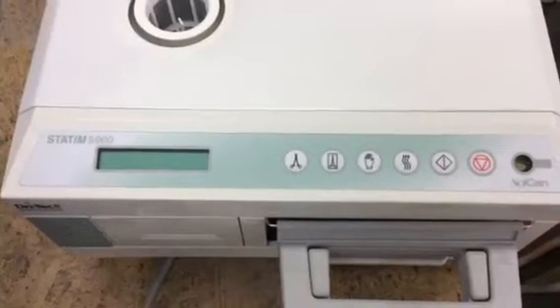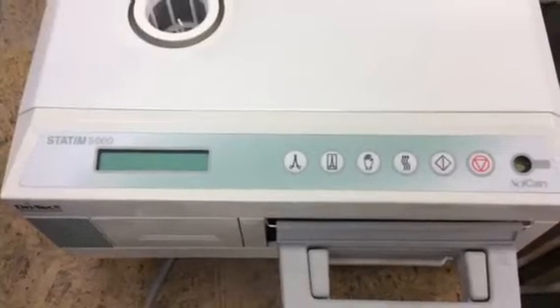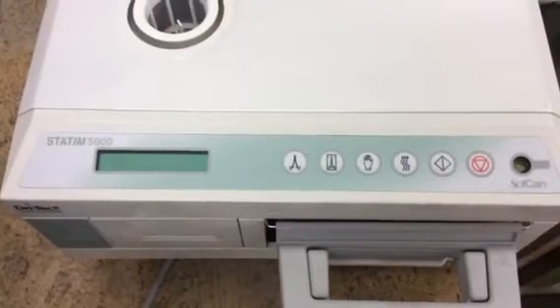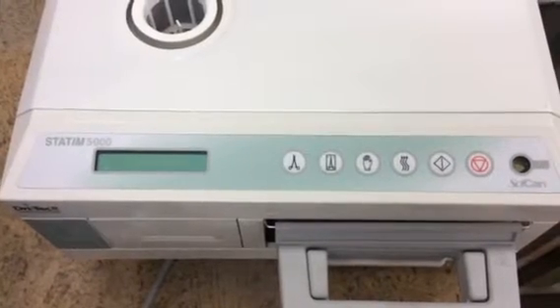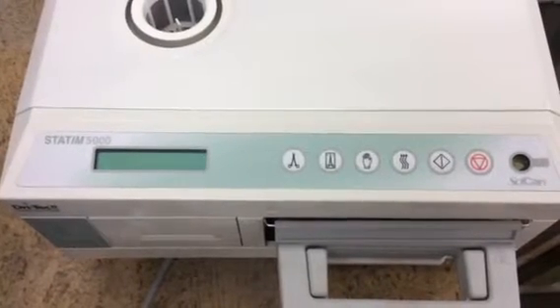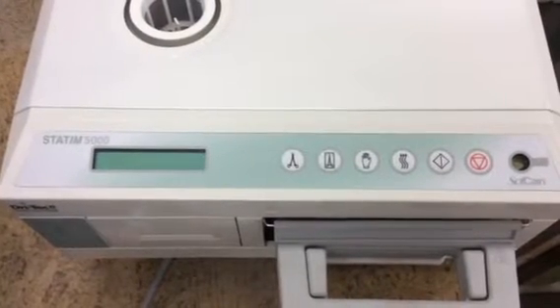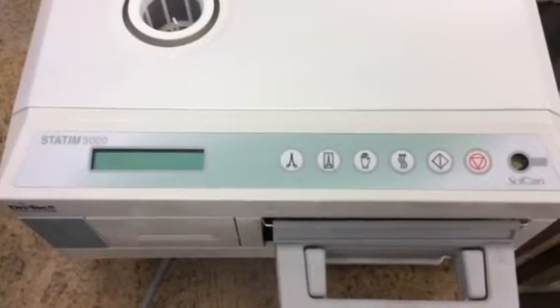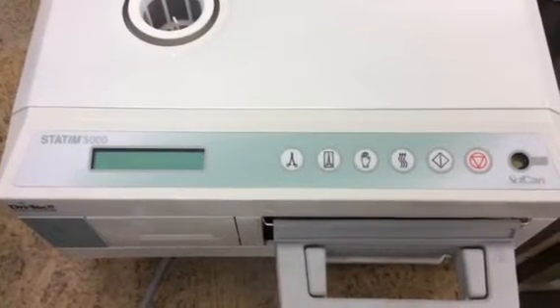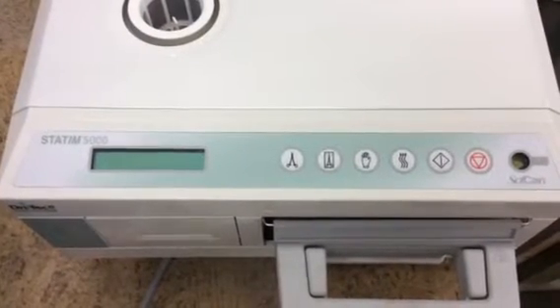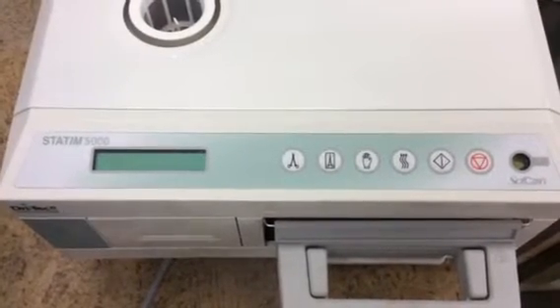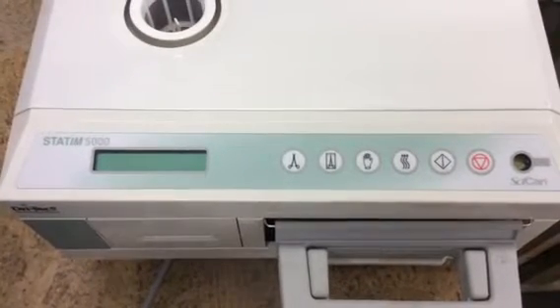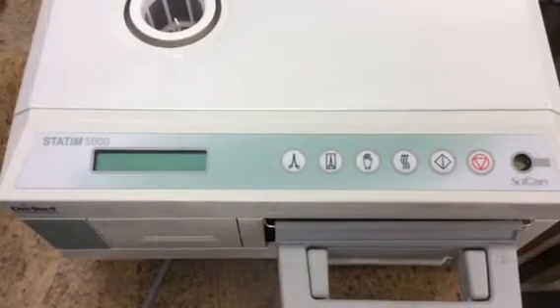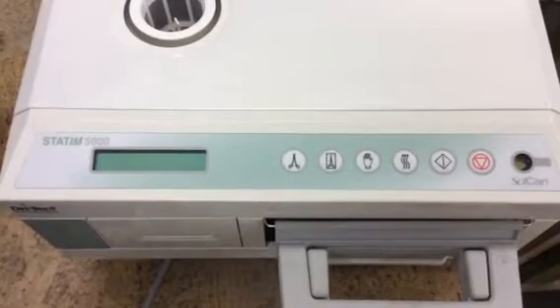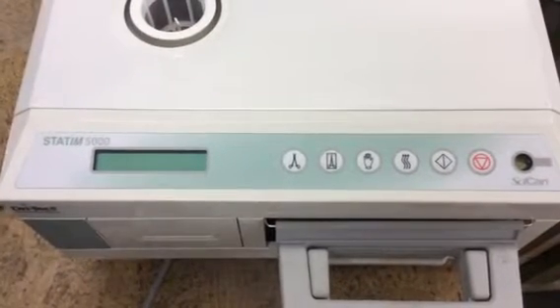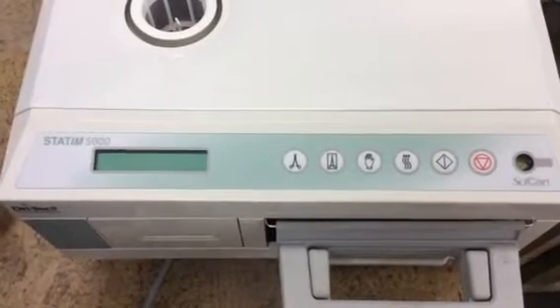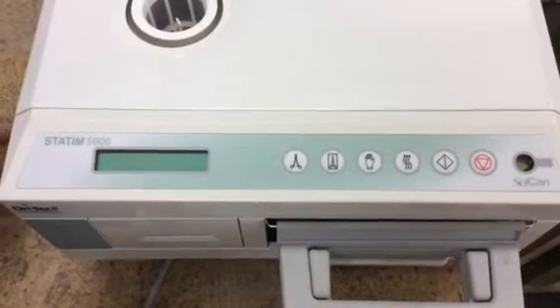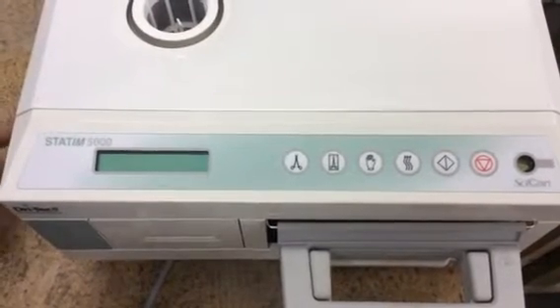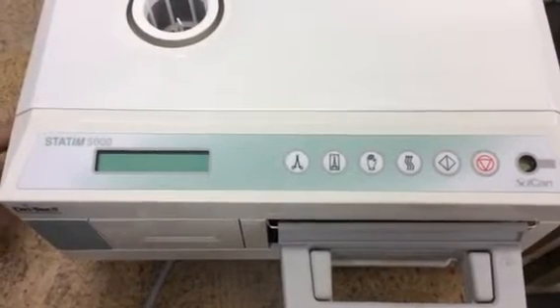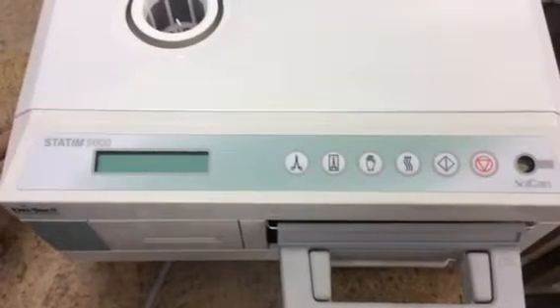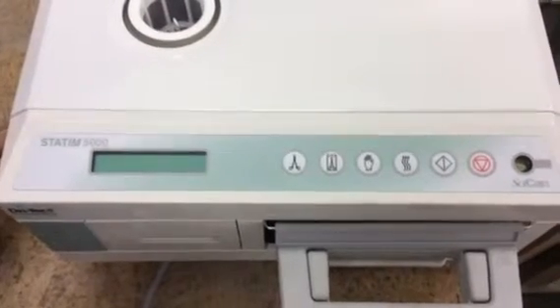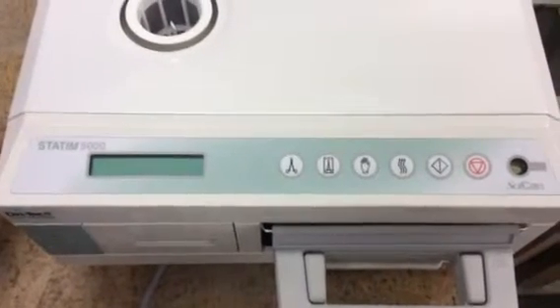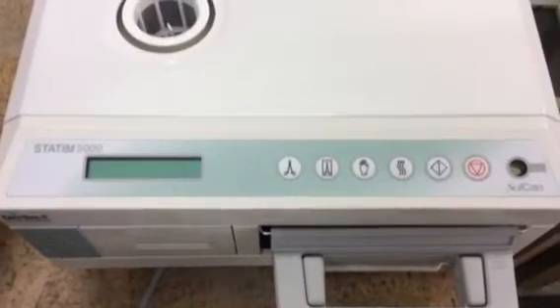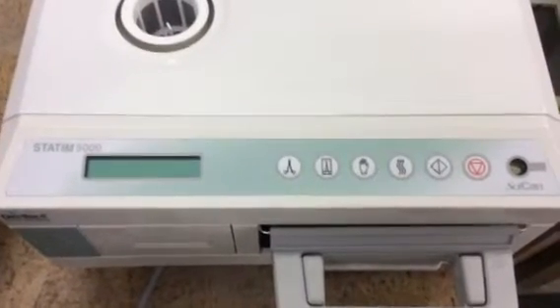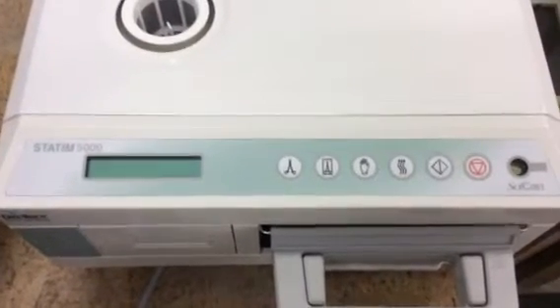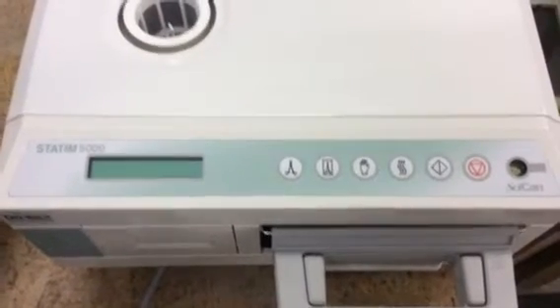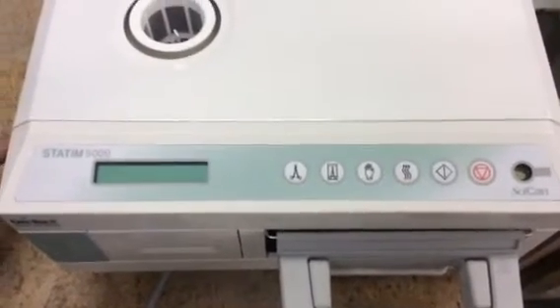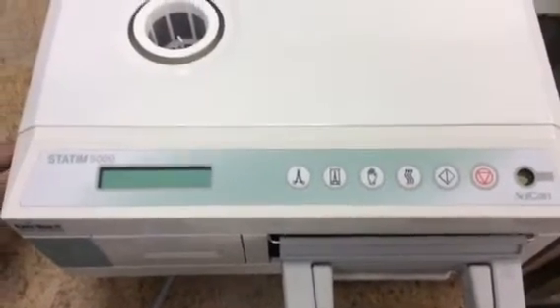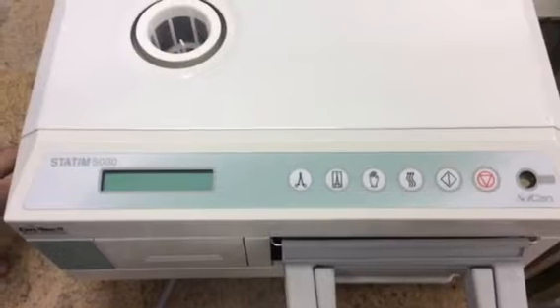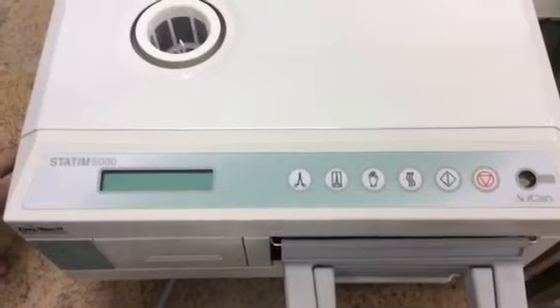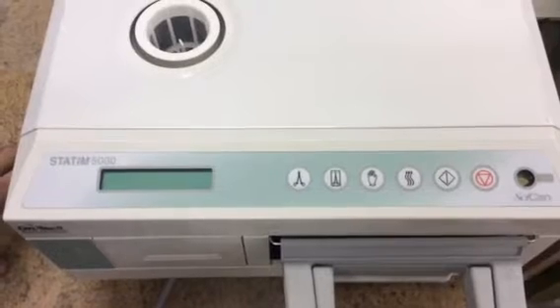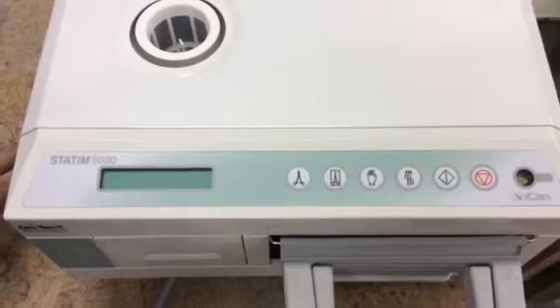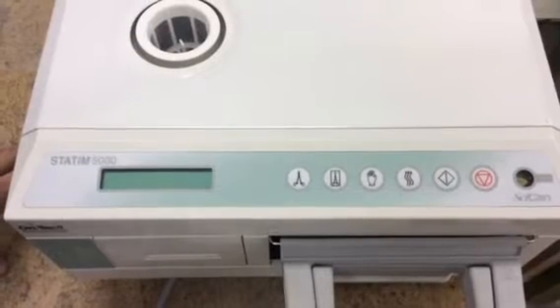Sterilizer autoclave solution. StatumUSA.com, 704-966-1650.